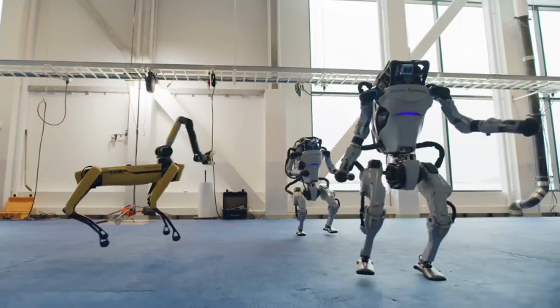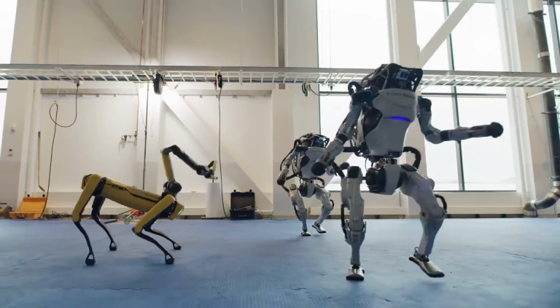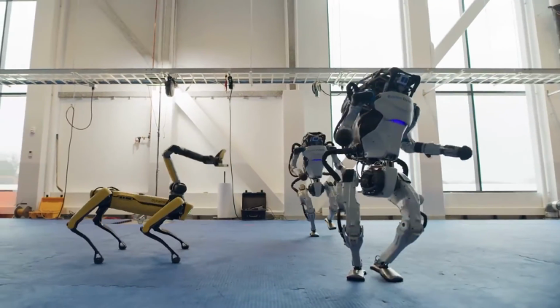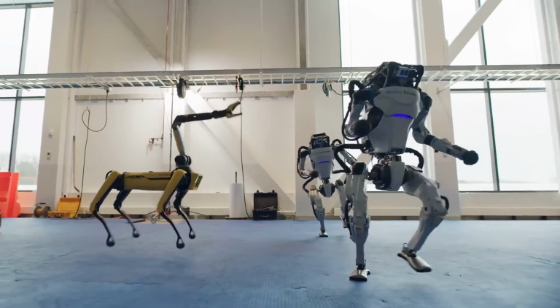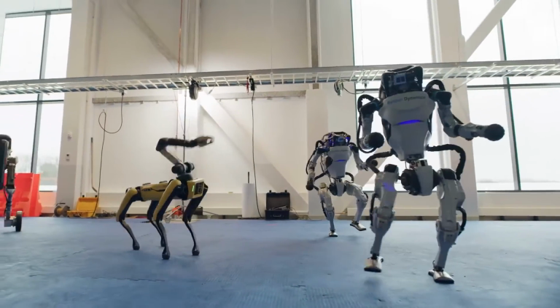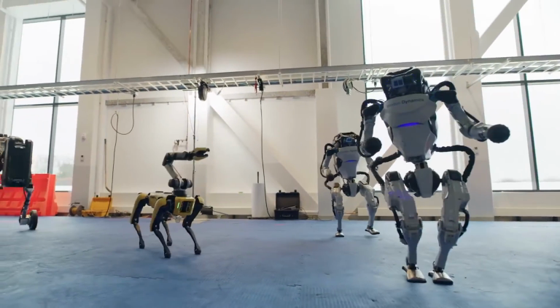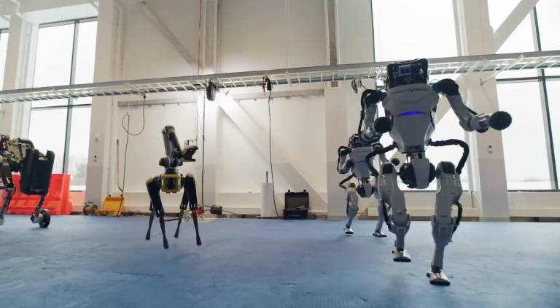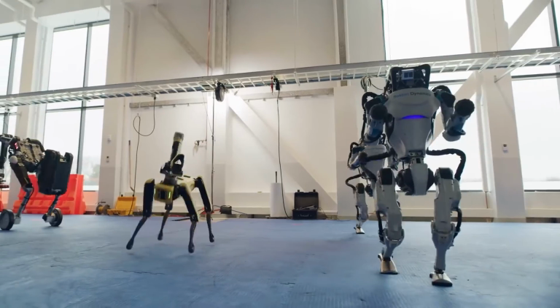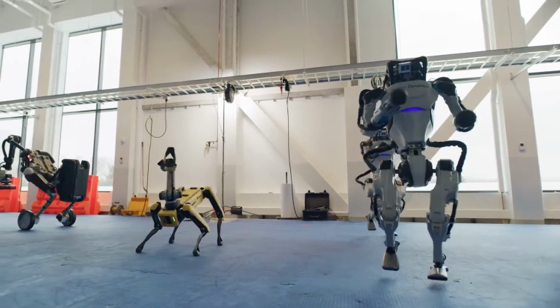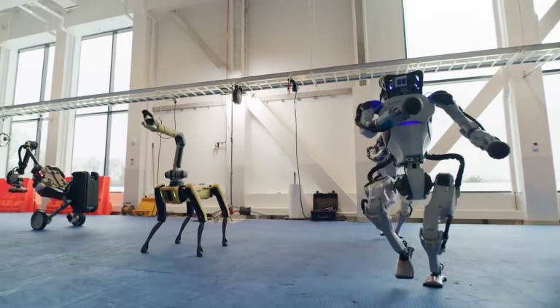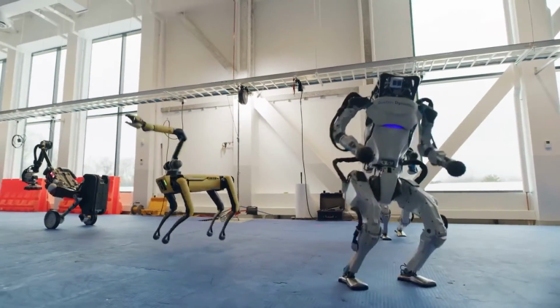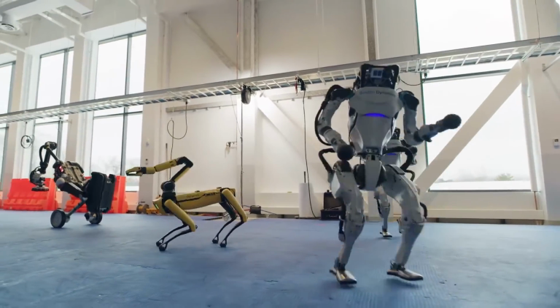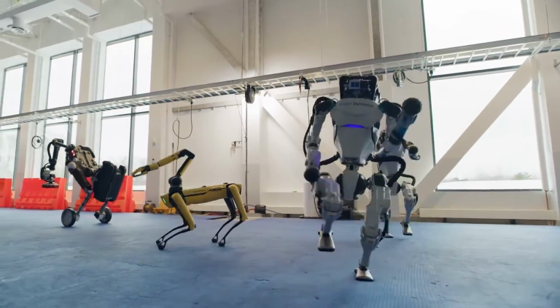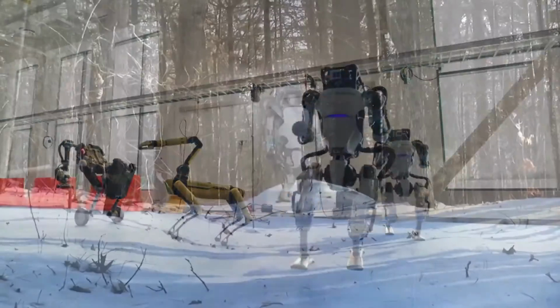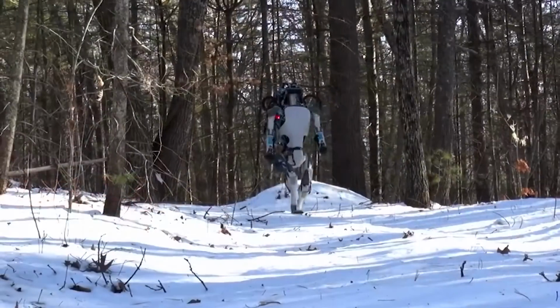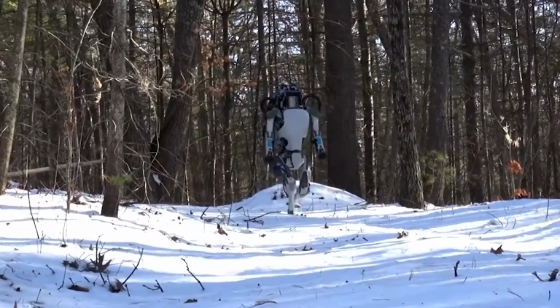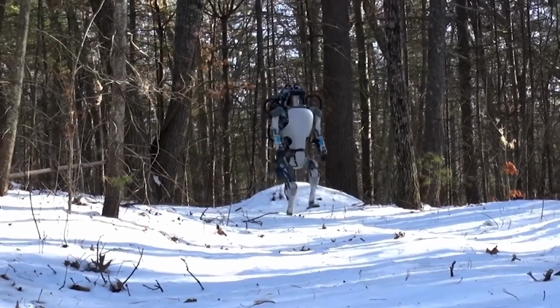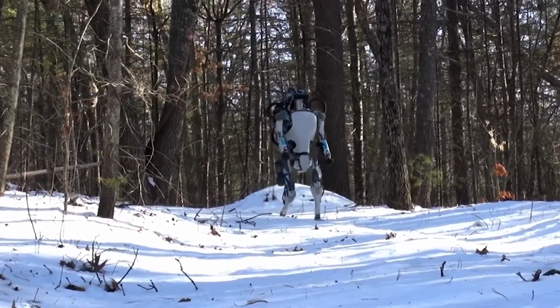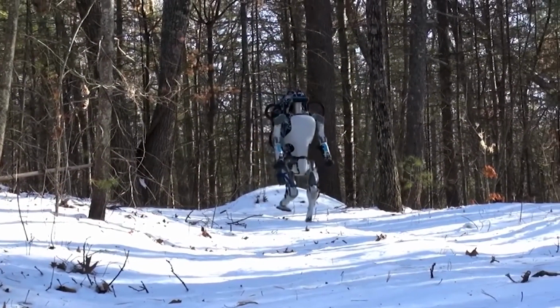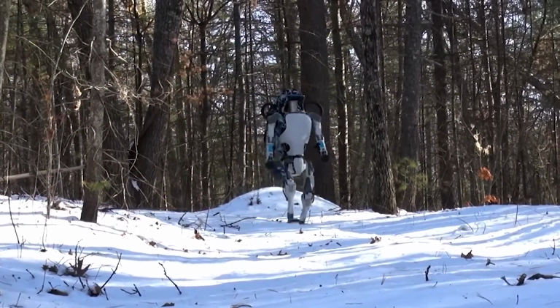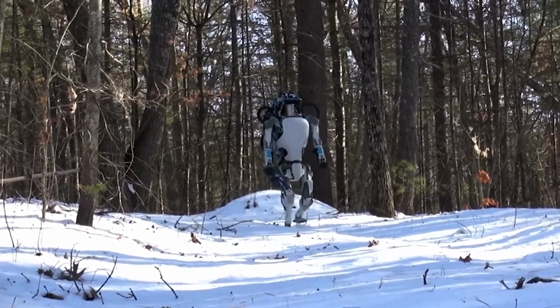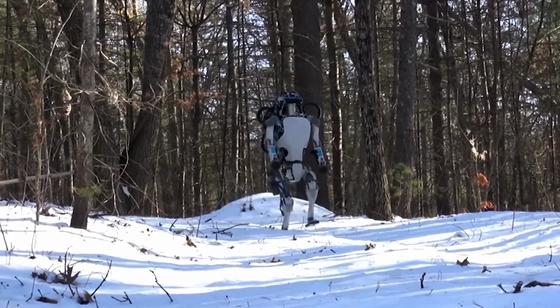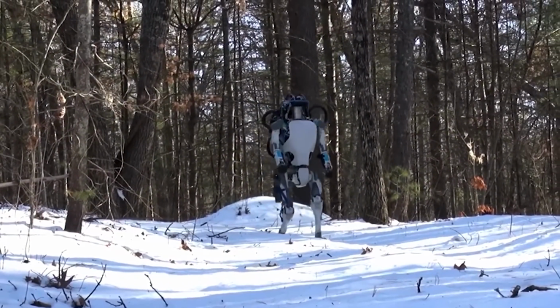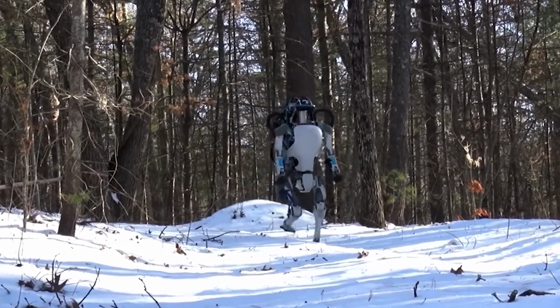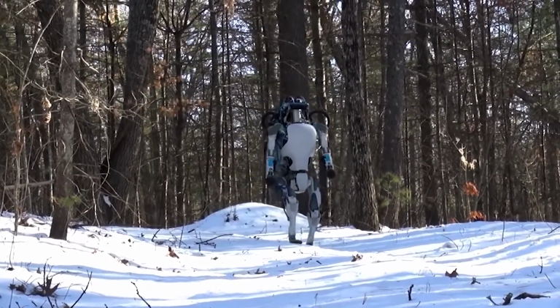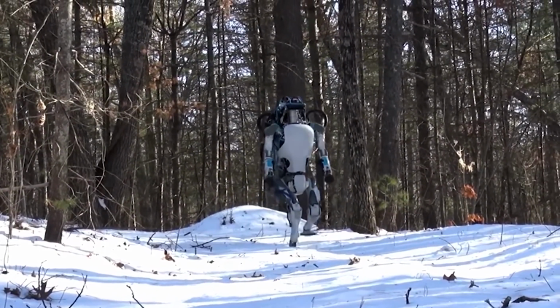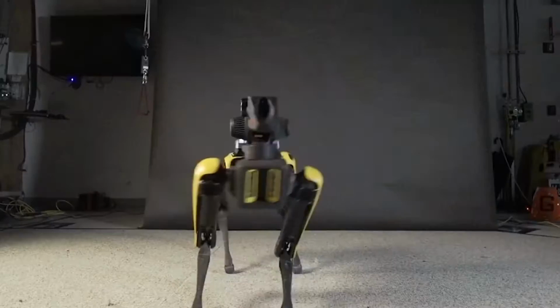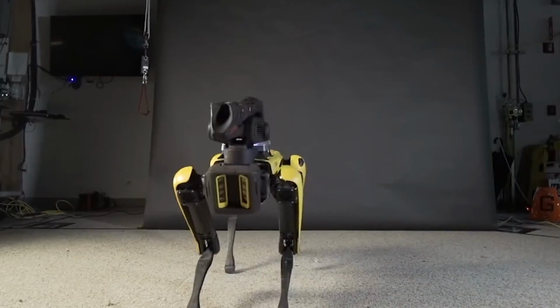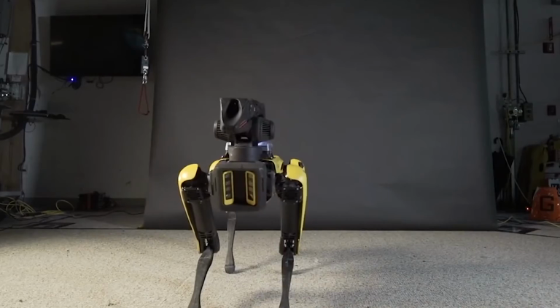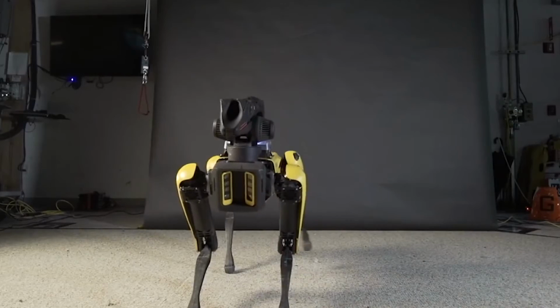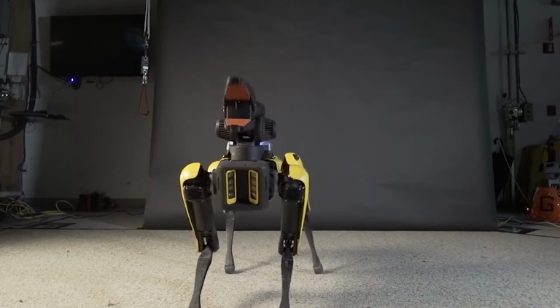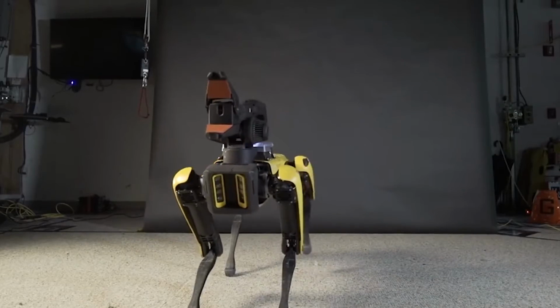Are Boston Dynamics' robots as harmless as they are smart? Or are we creating a new robot ruling class? Let us know in the comments below!